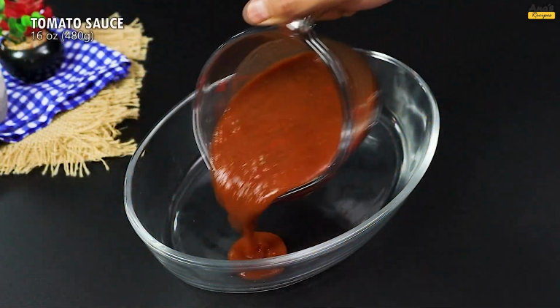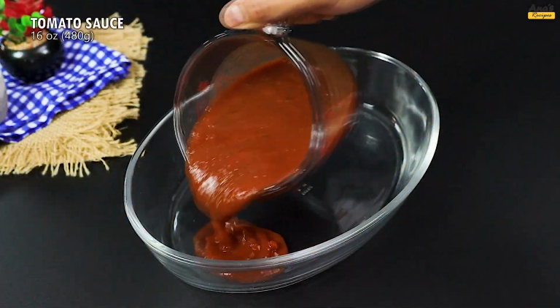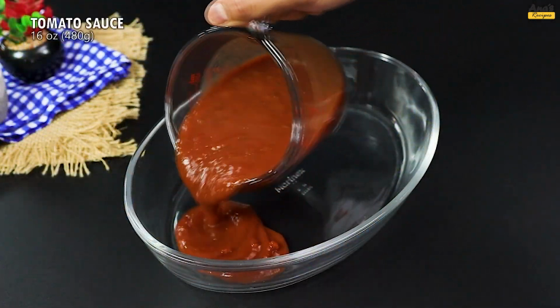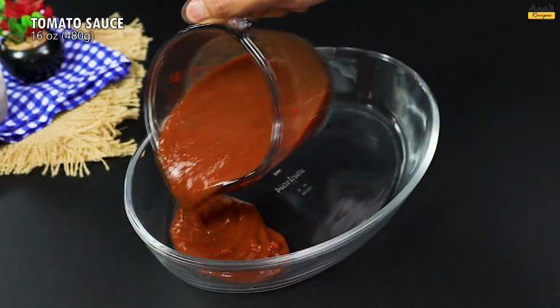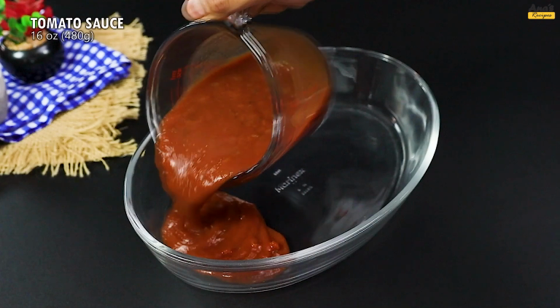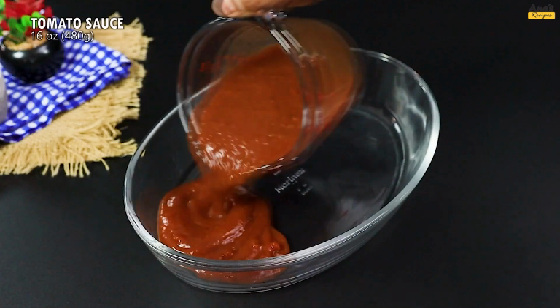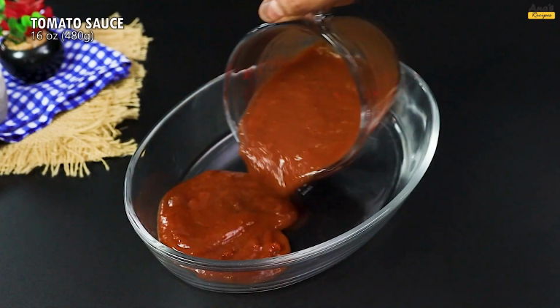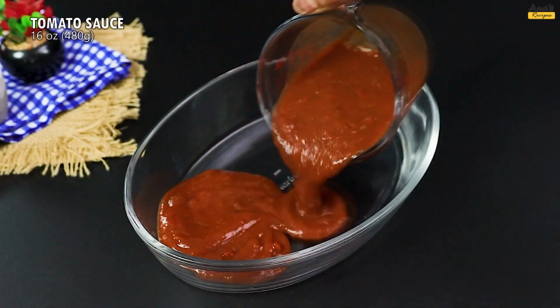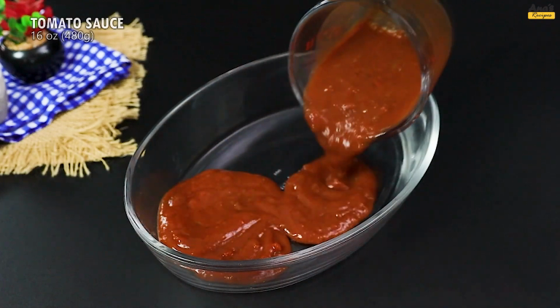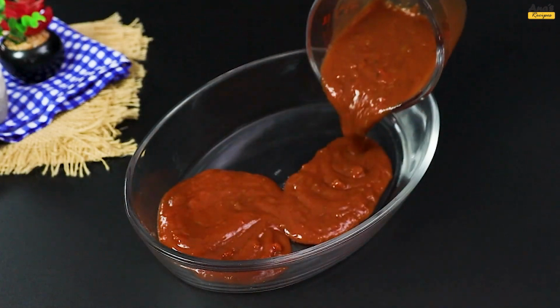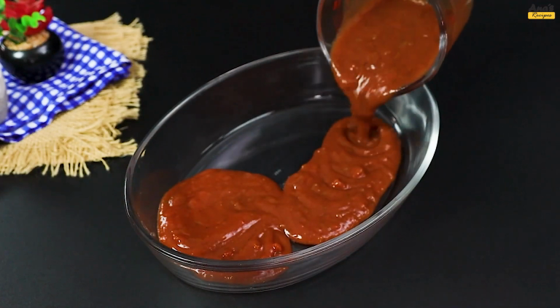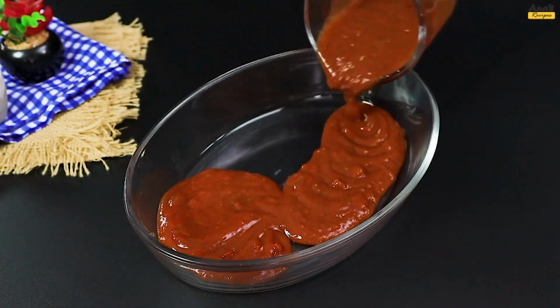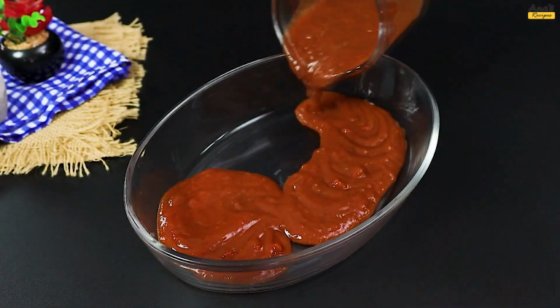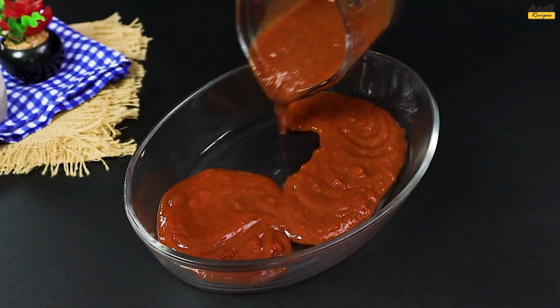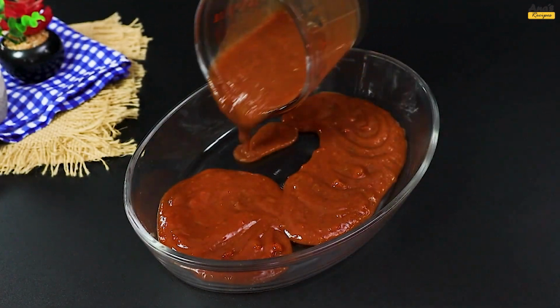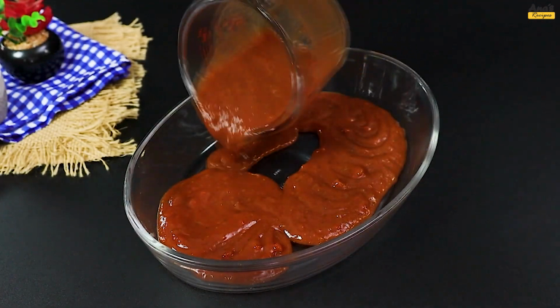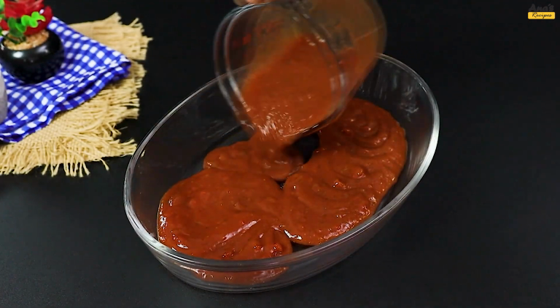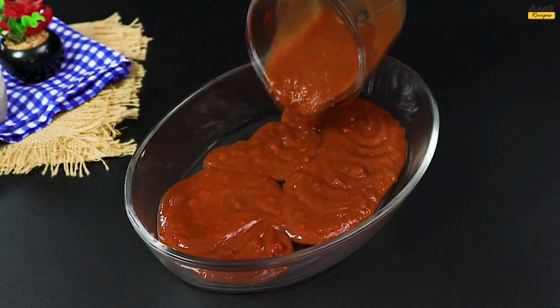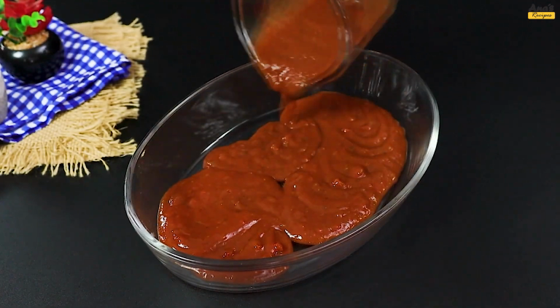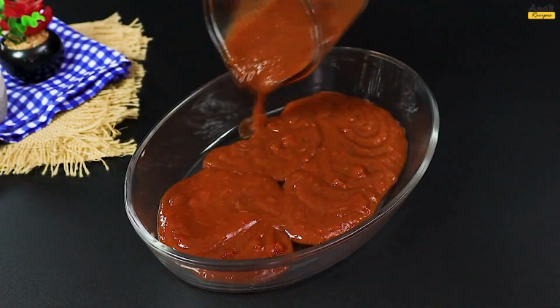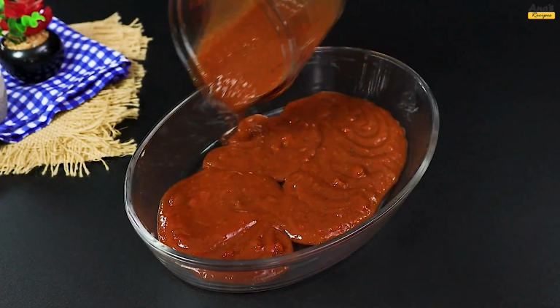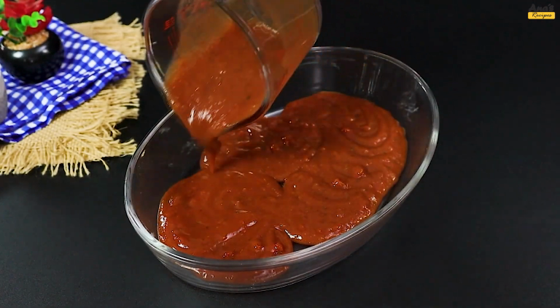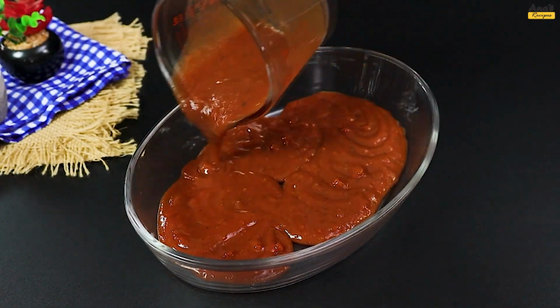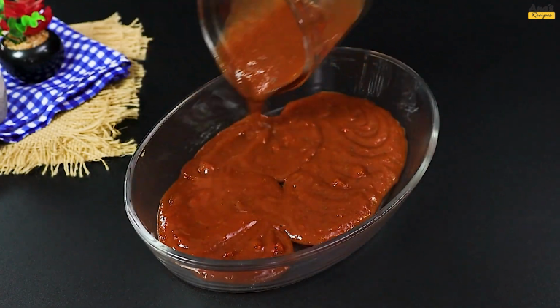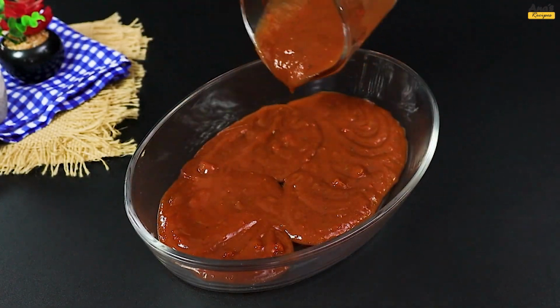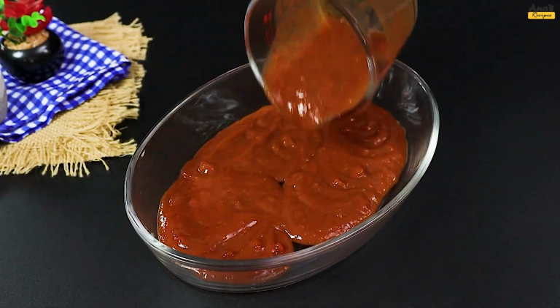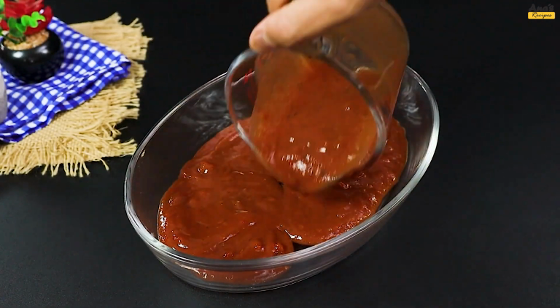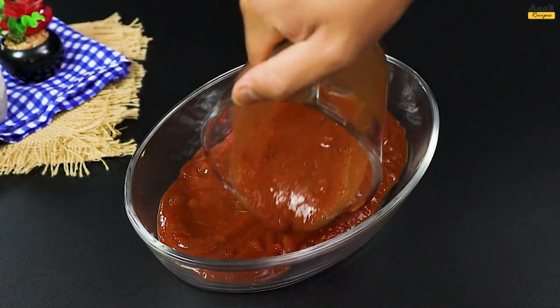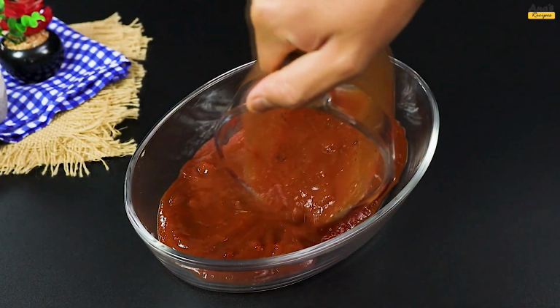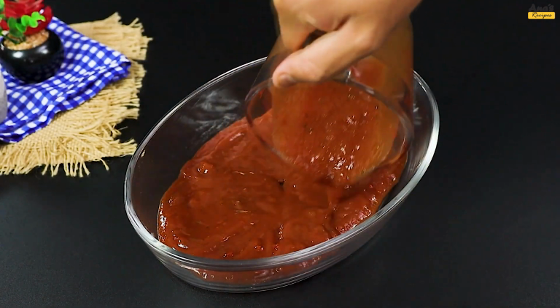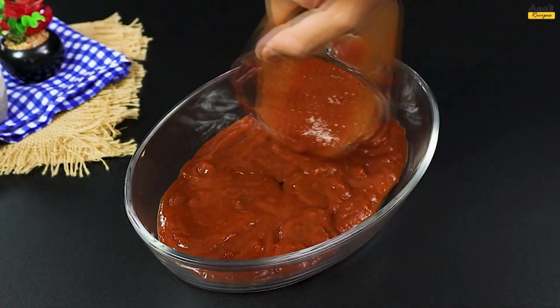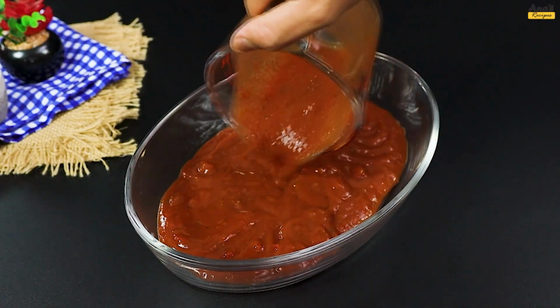Start by getting your baking dish ready. Cover the bottom with 480 grams of tomato sauce.